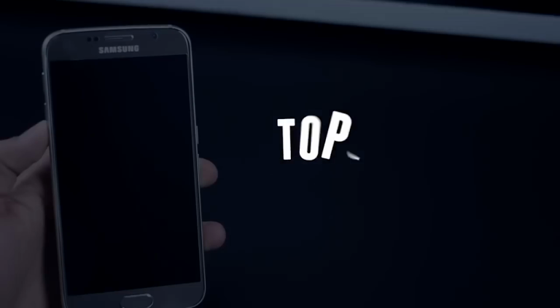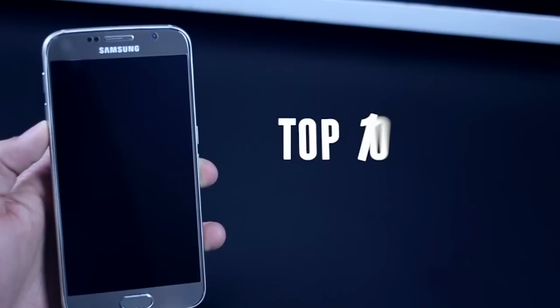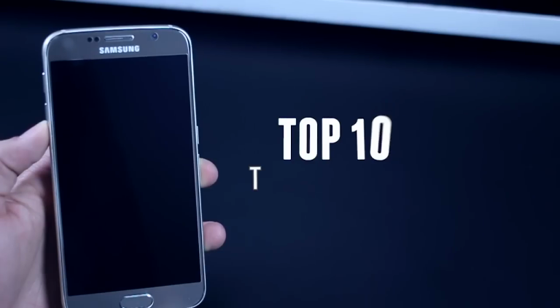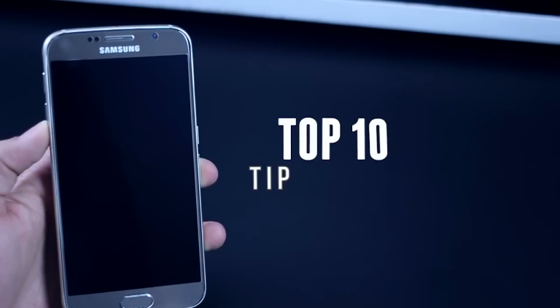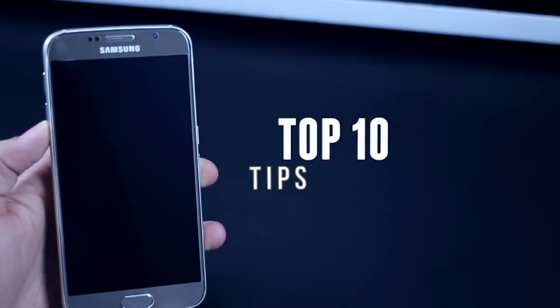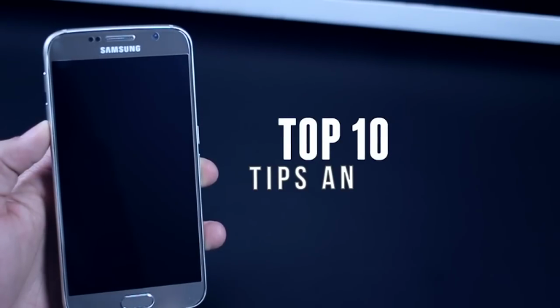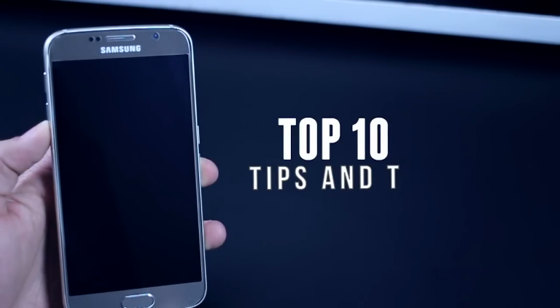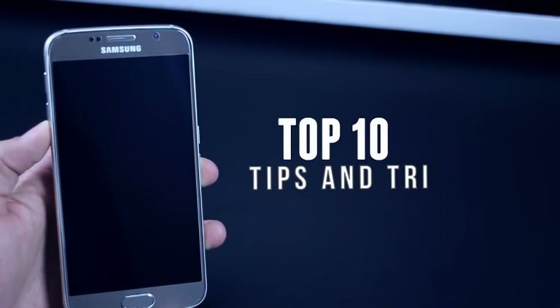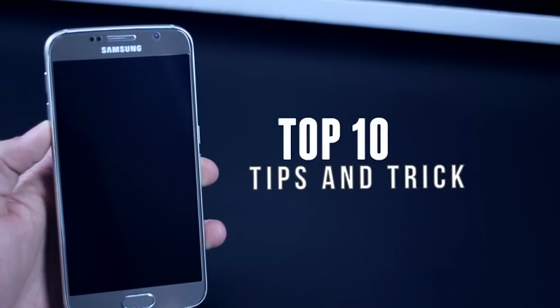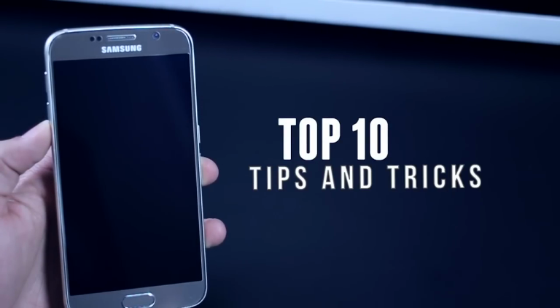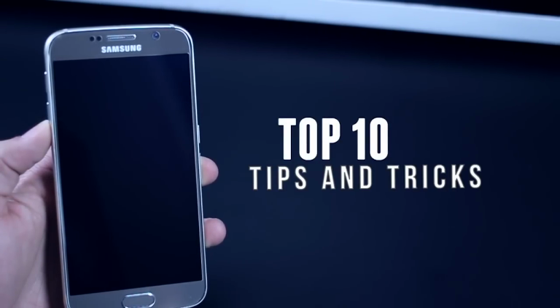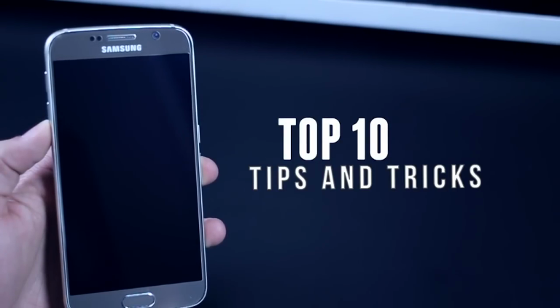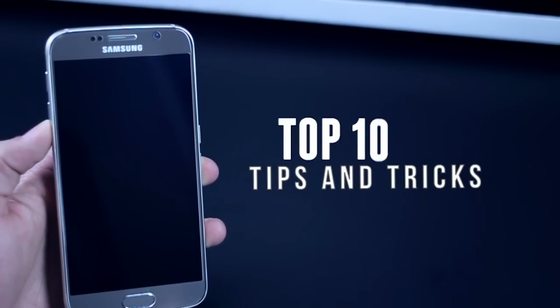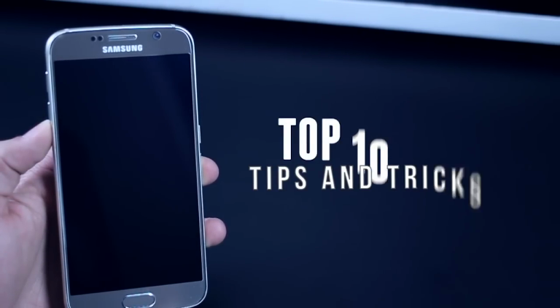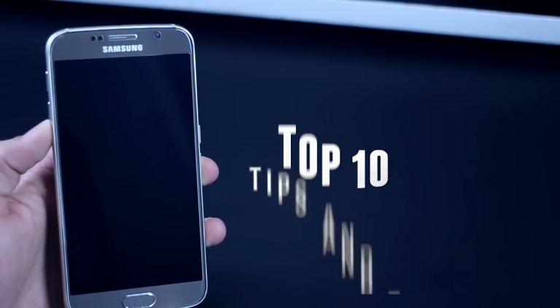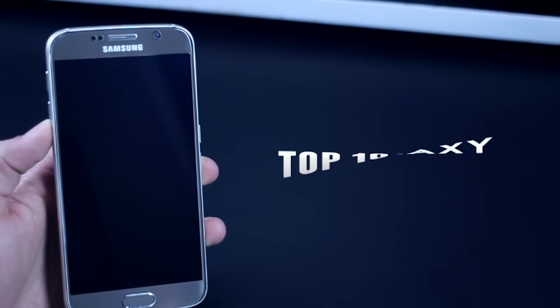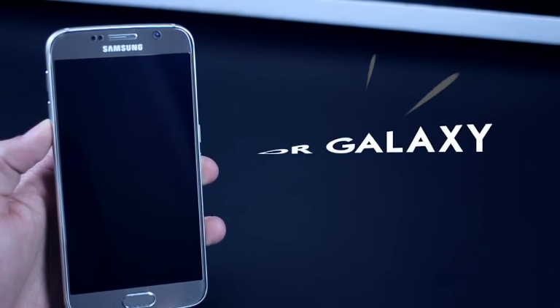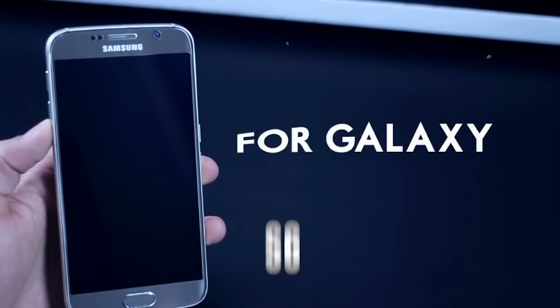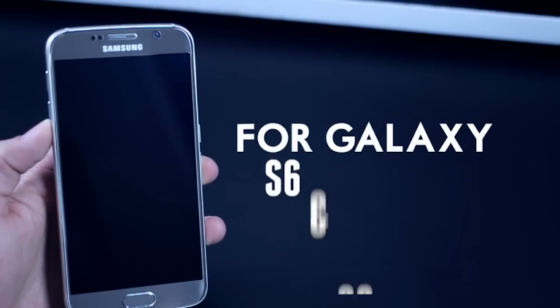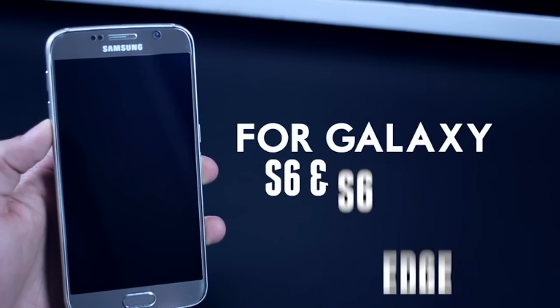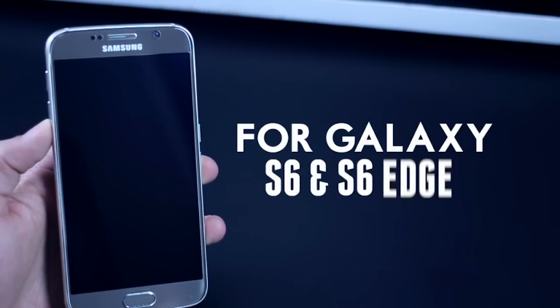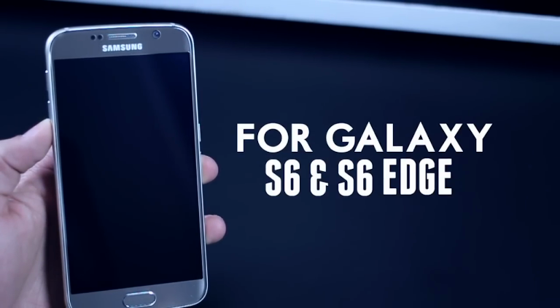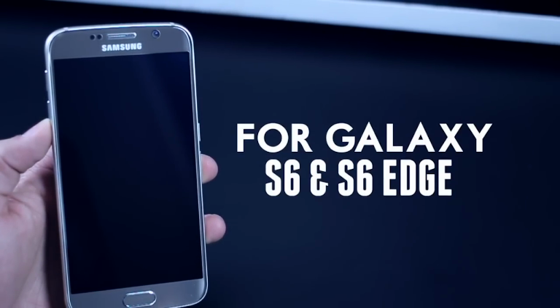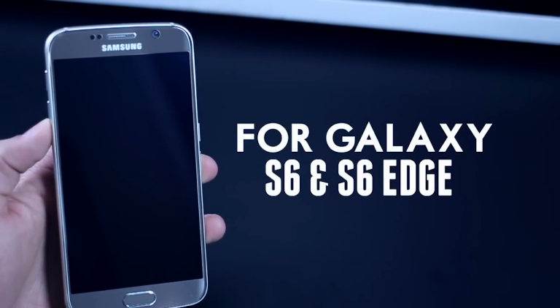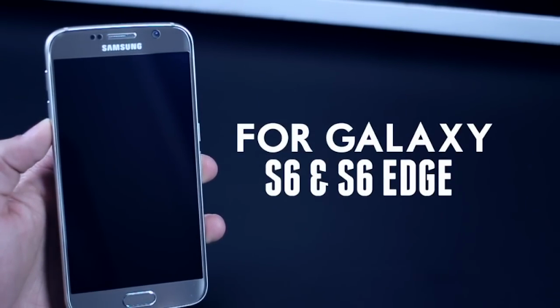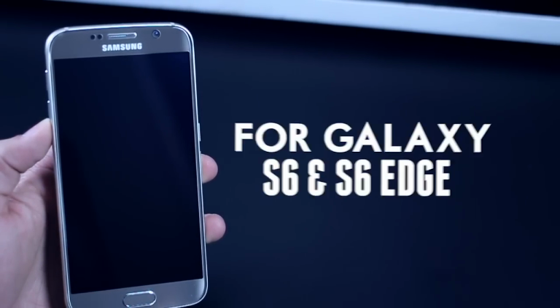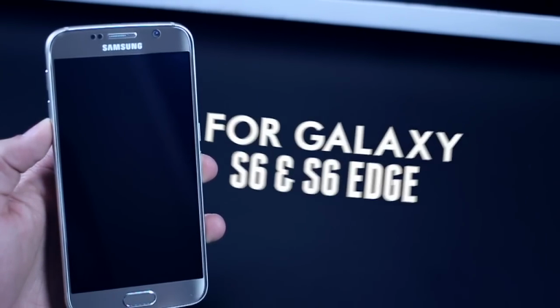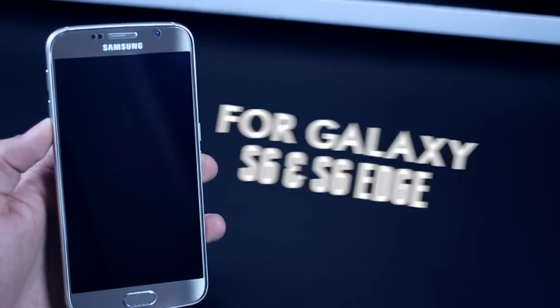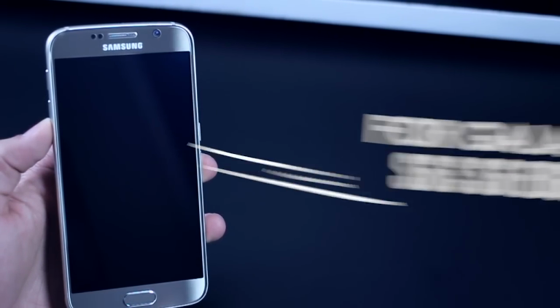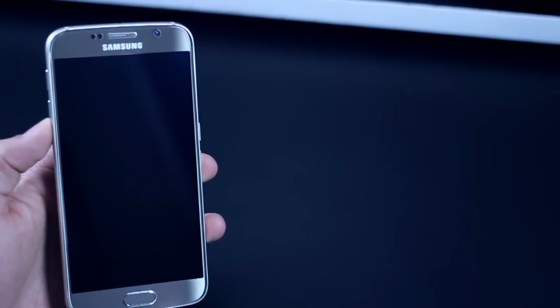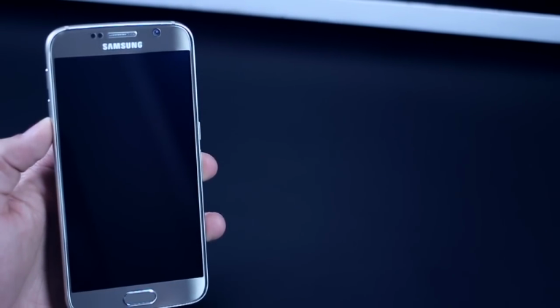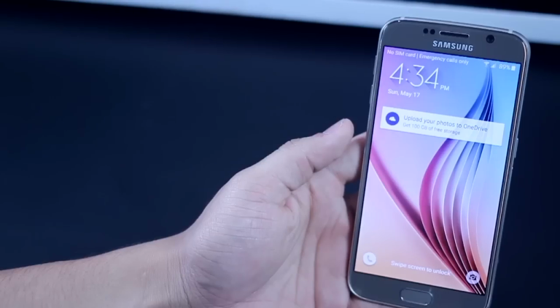Hey guys, this is Karan Birani from Mobiuscrub and I'm going to quickly jump into the 10 best tips and tricks for the Samsung Galaxy S6.